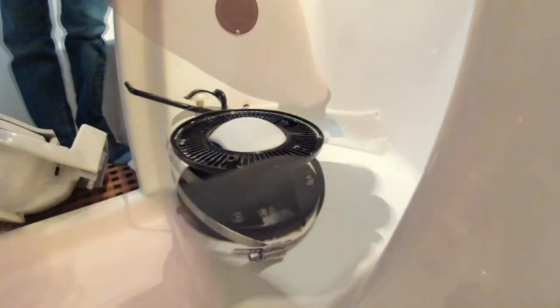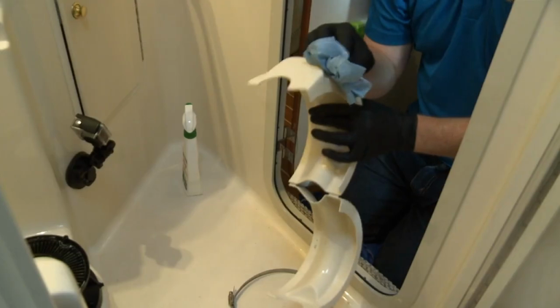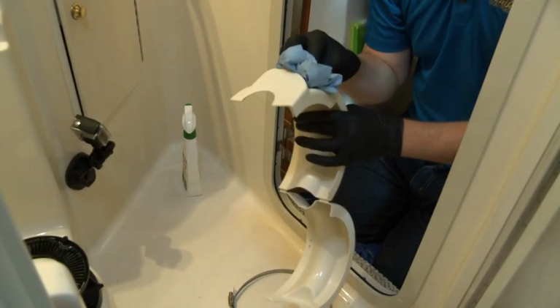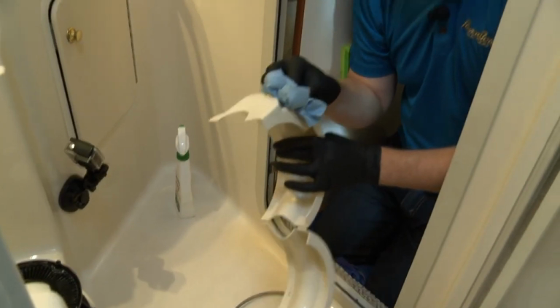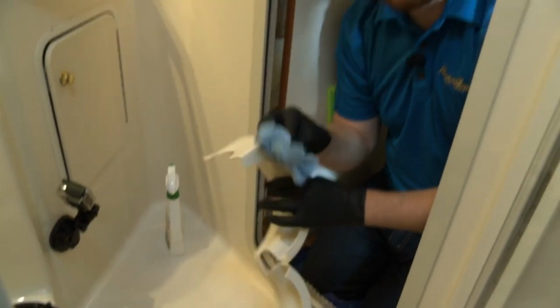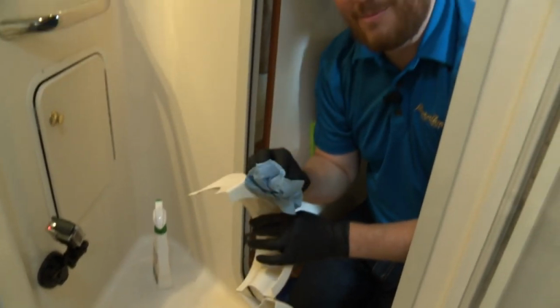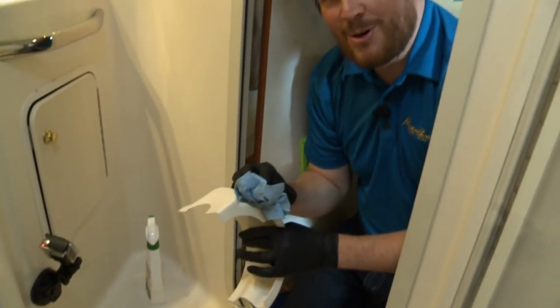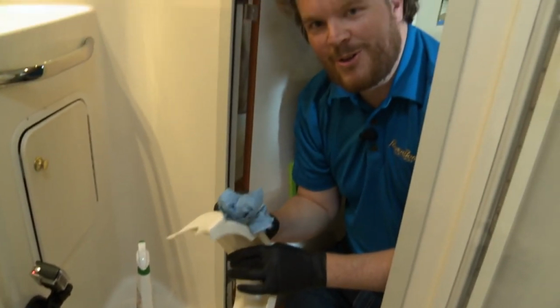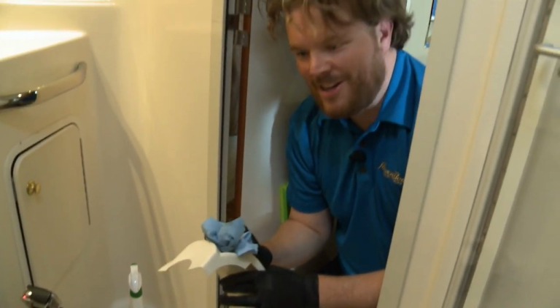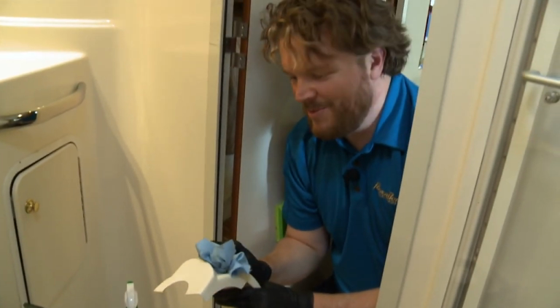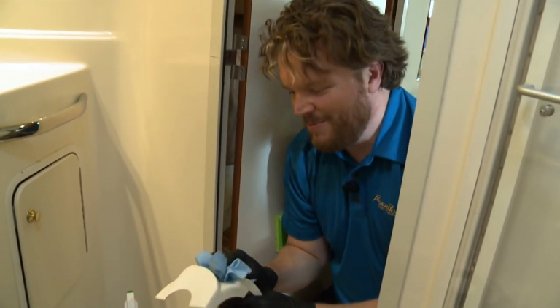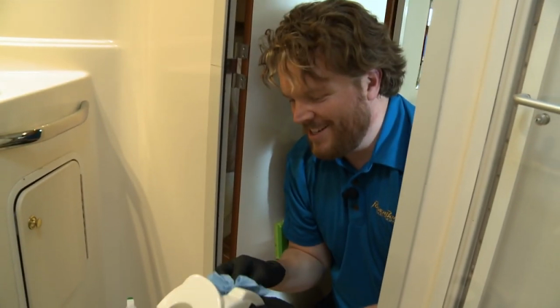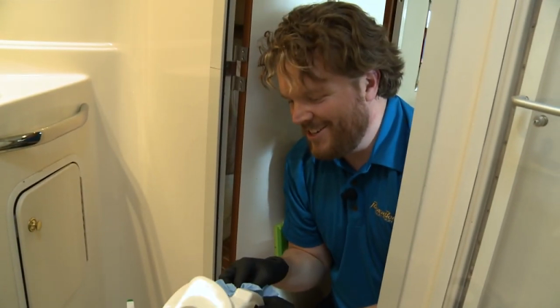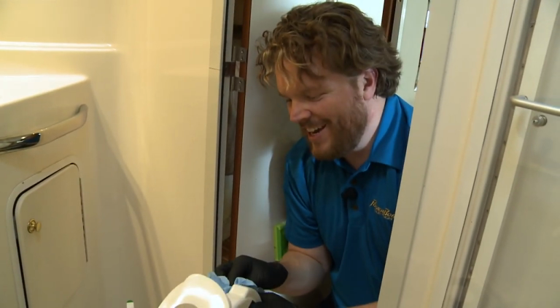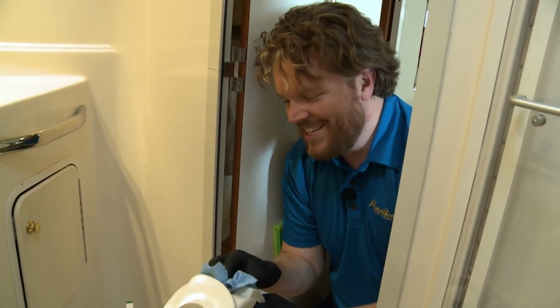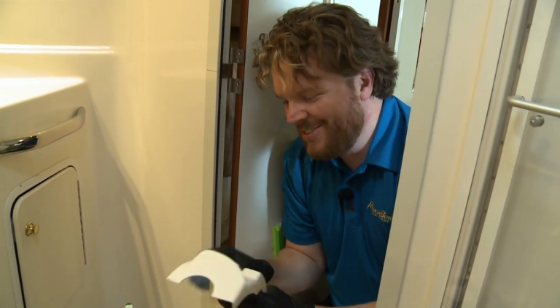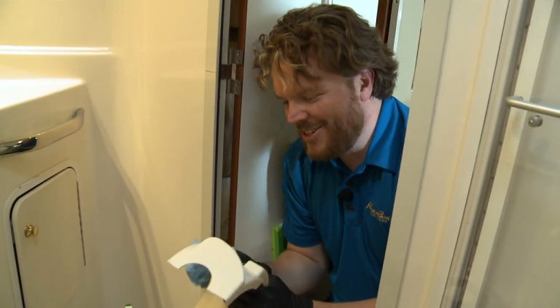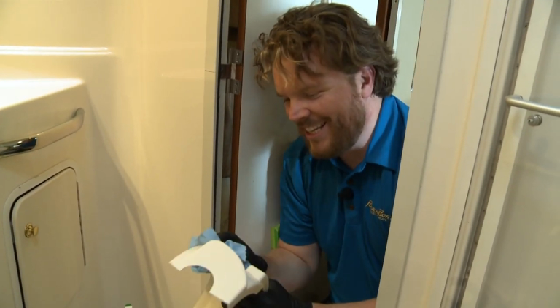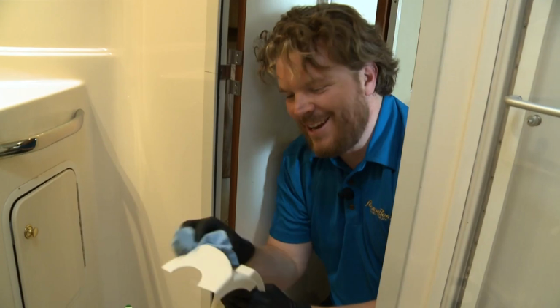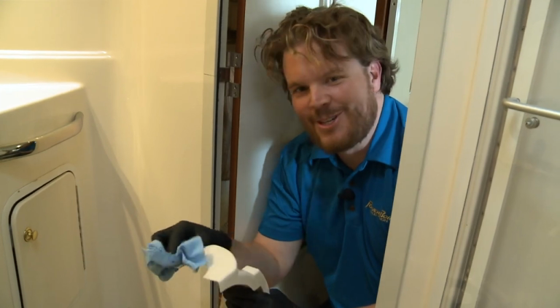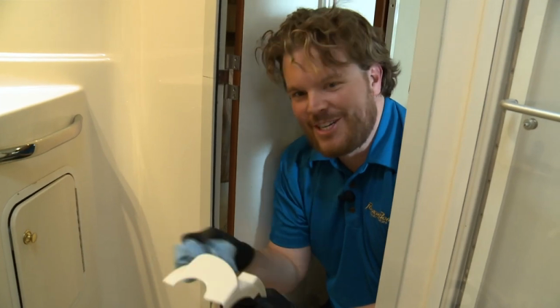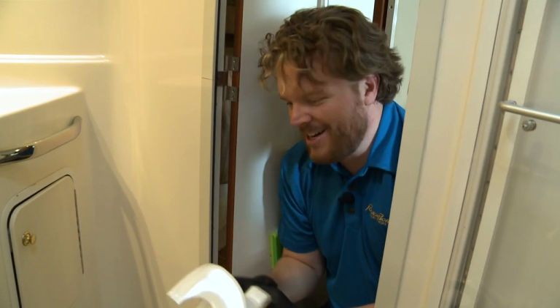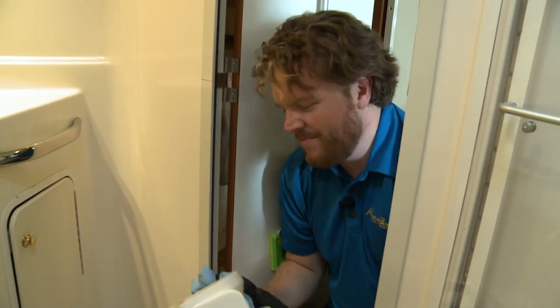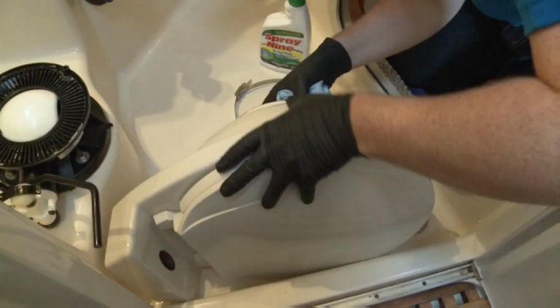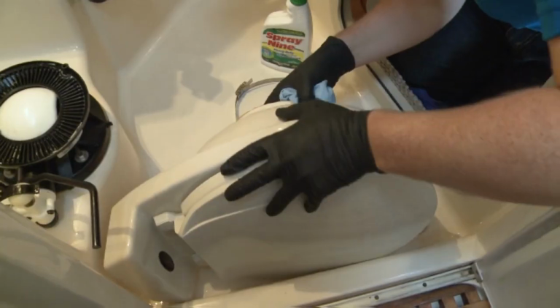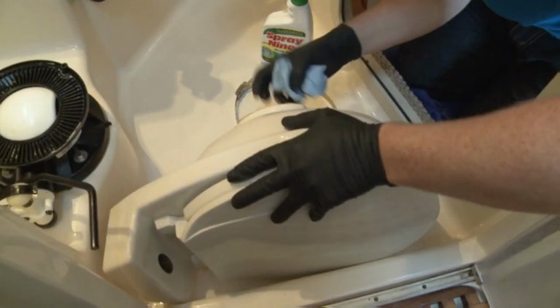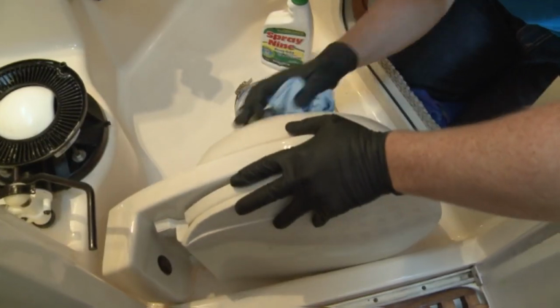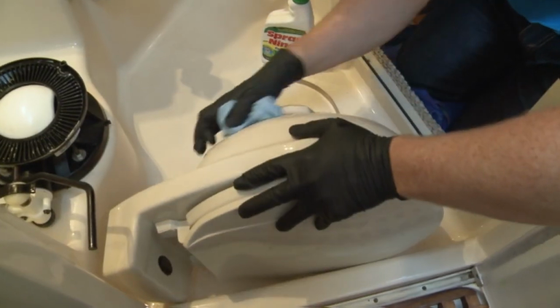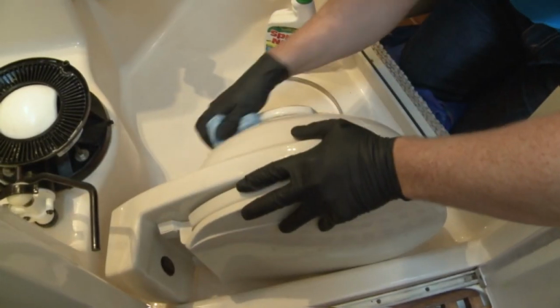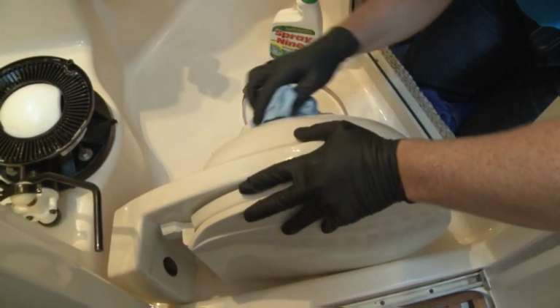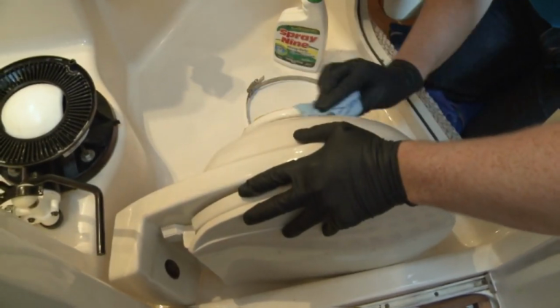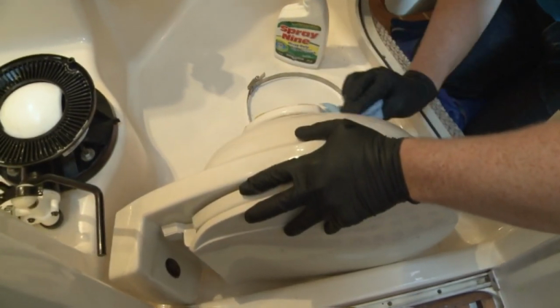Hey, next person out of Bocho that comes up and says, 'You guys have such a glamorous job' — I'm gonna ask if you've seen this piece.